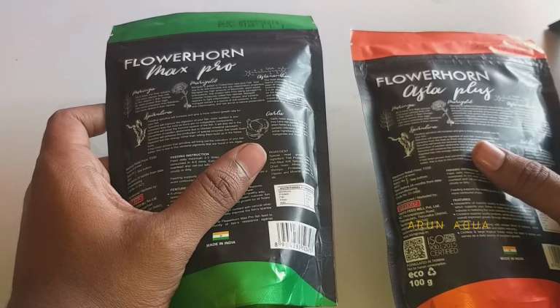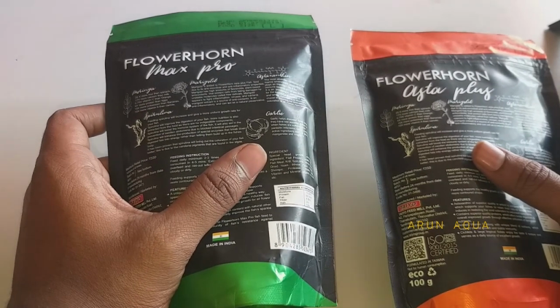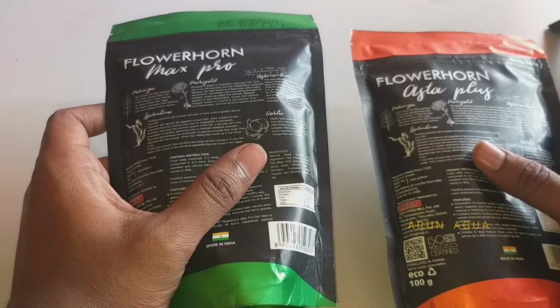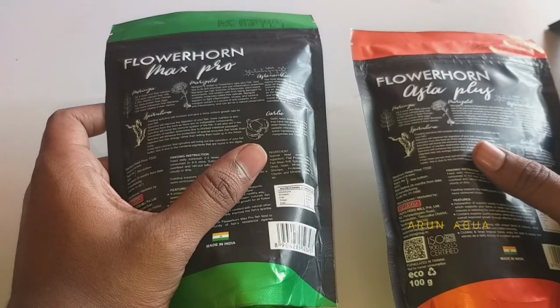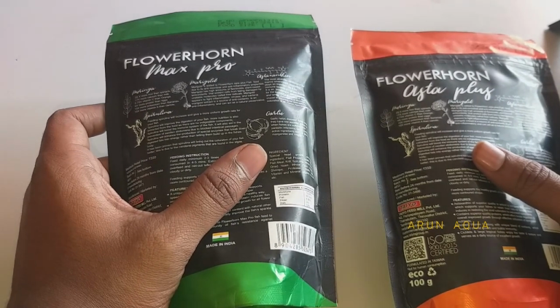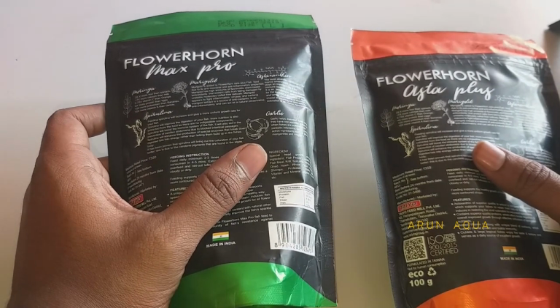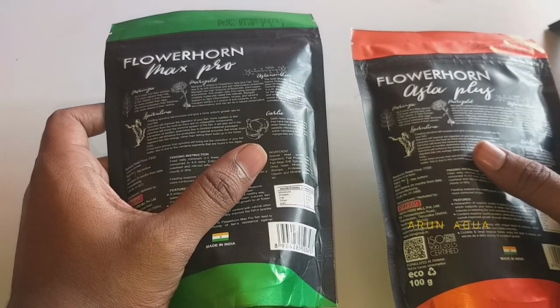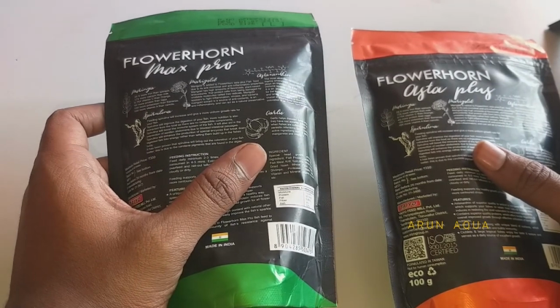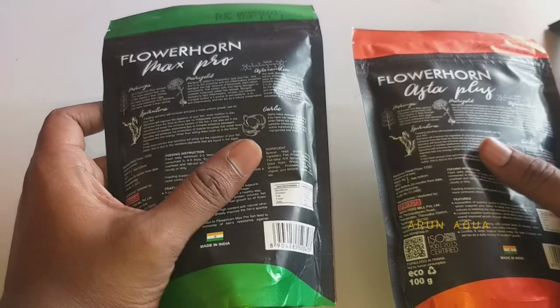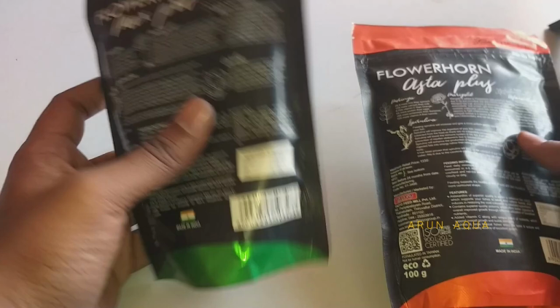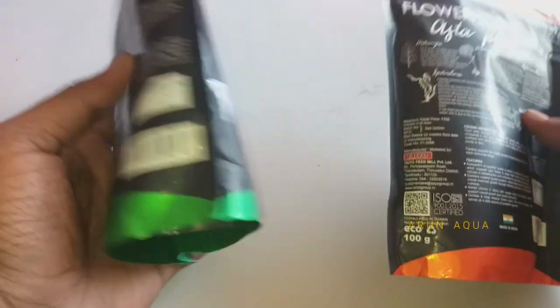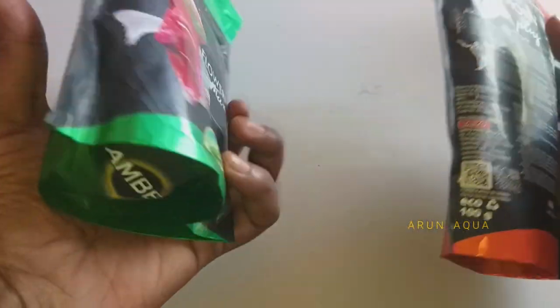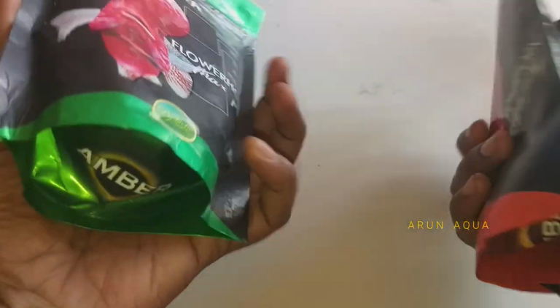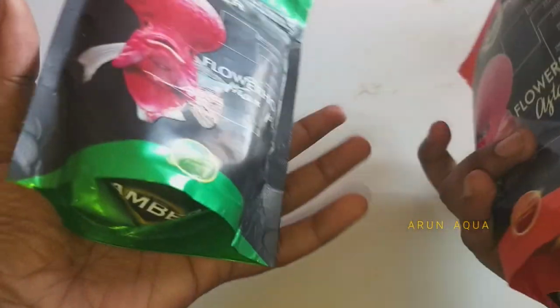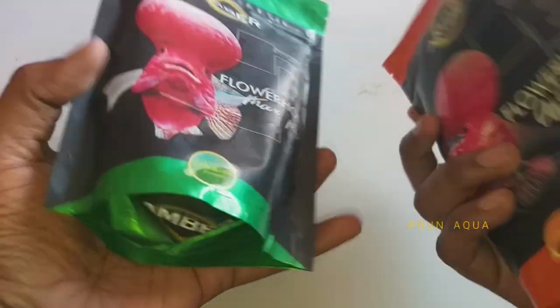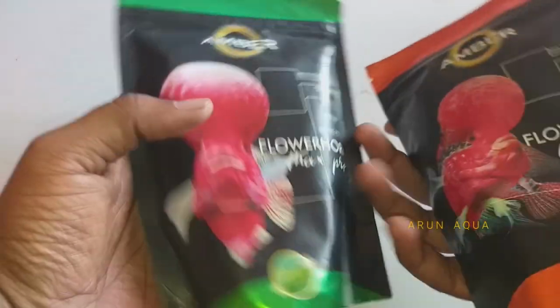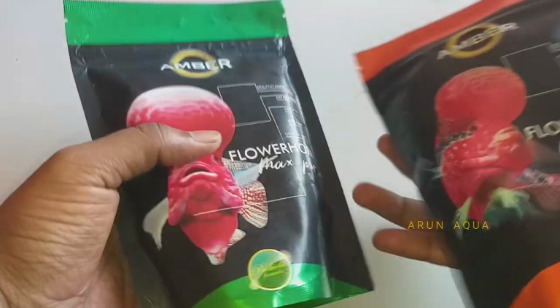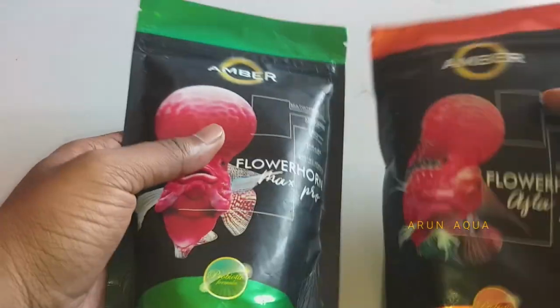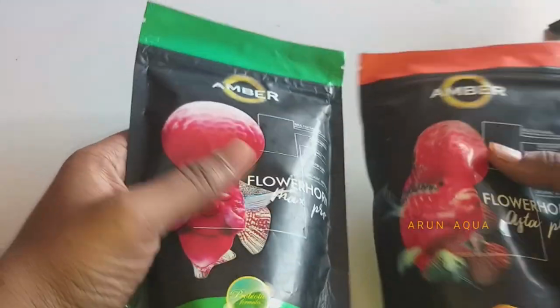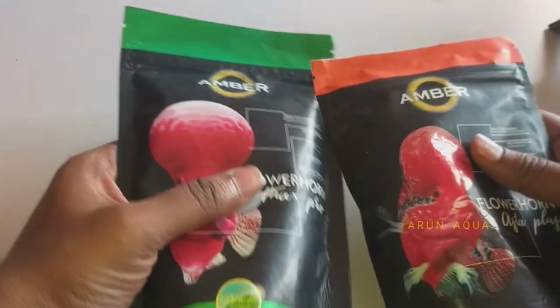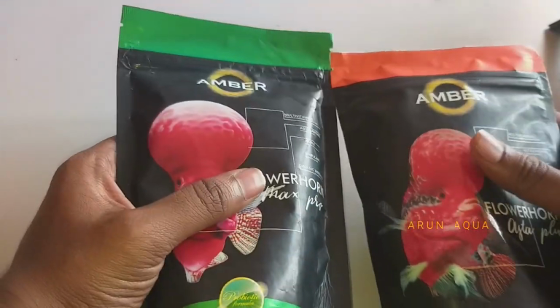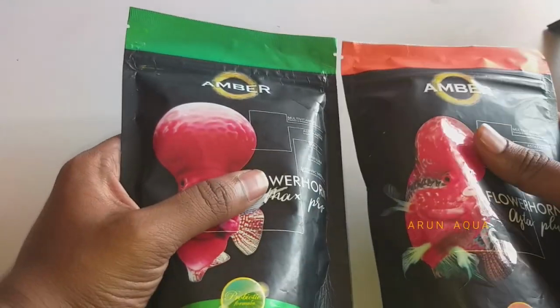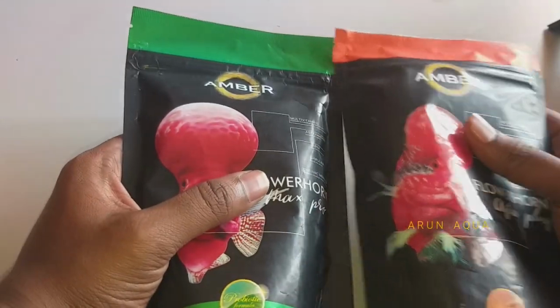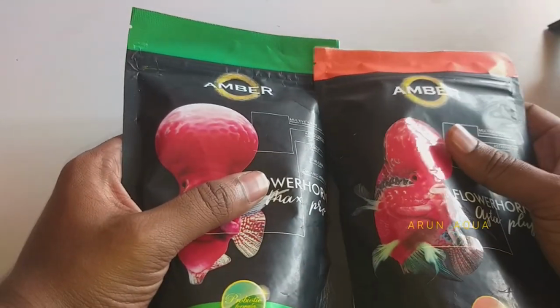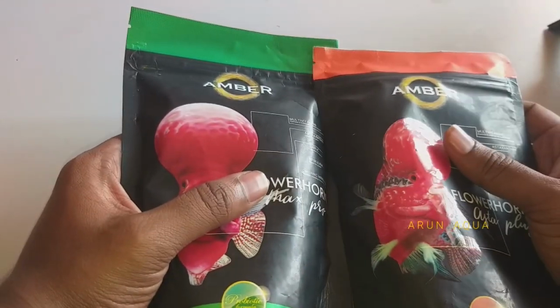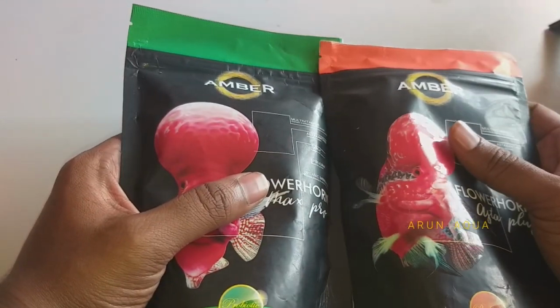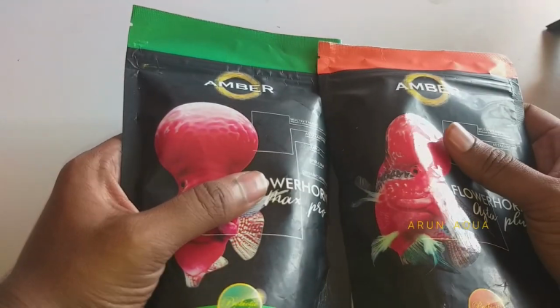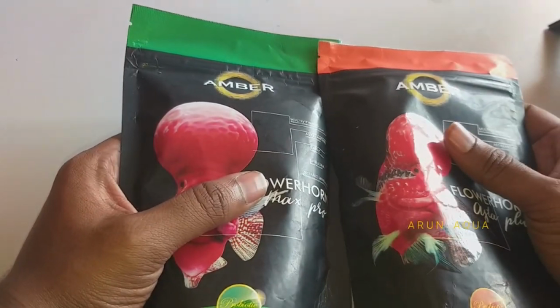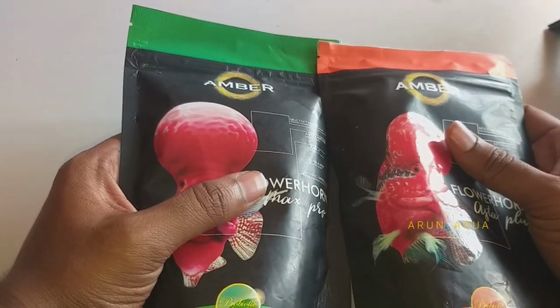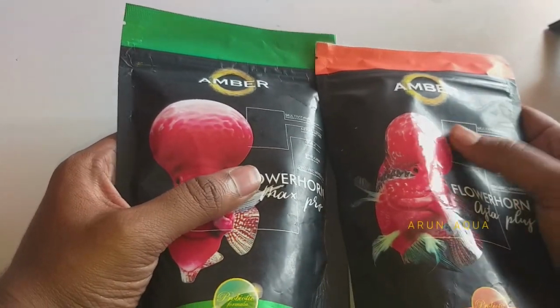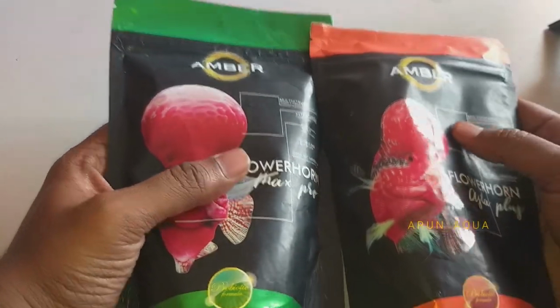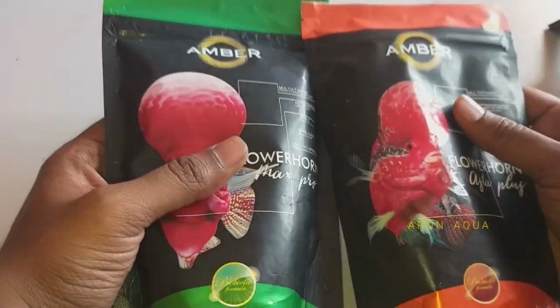This fish food is very stable and highly recommended. That is why this food is widely used.